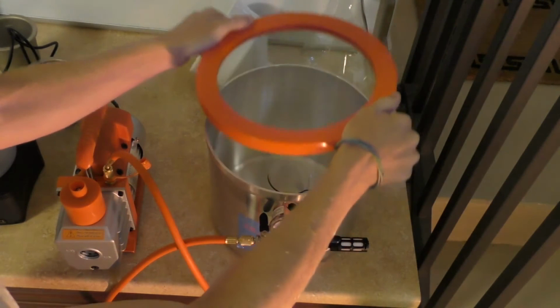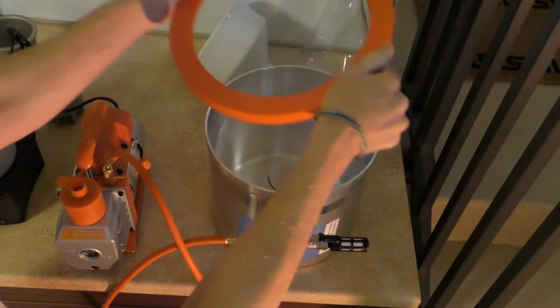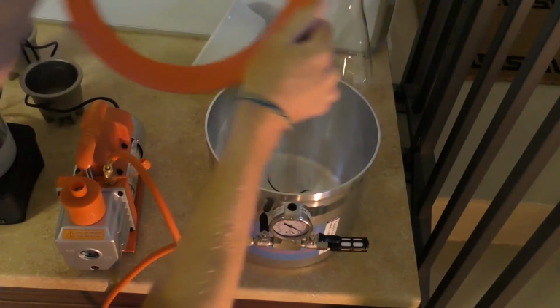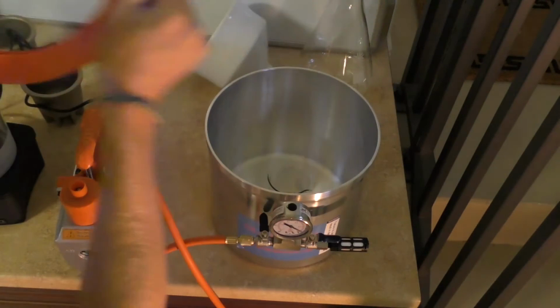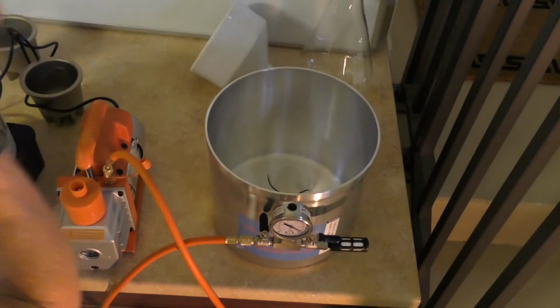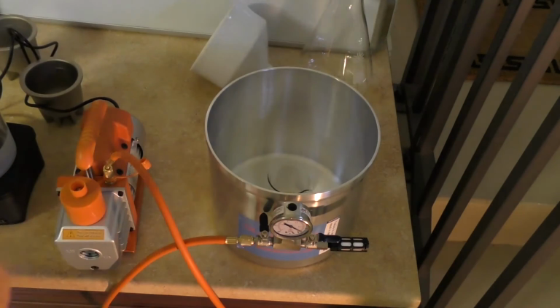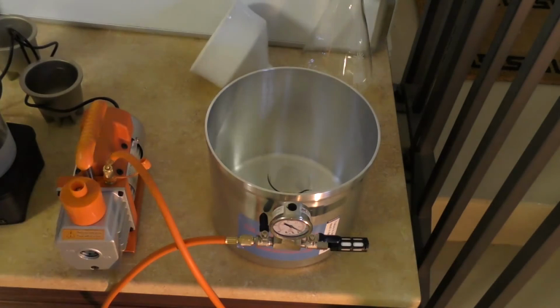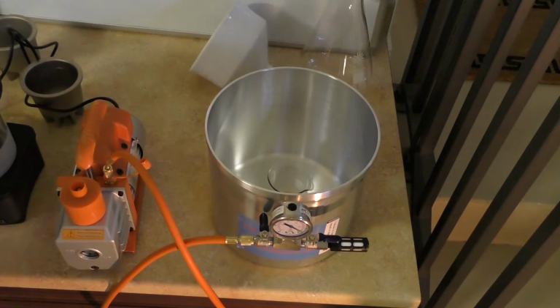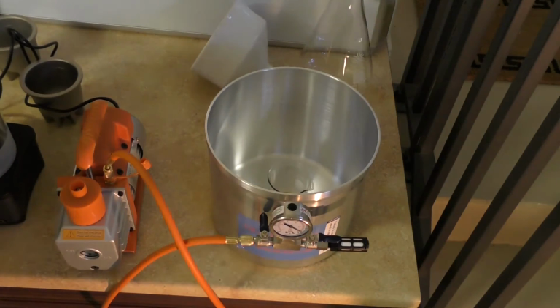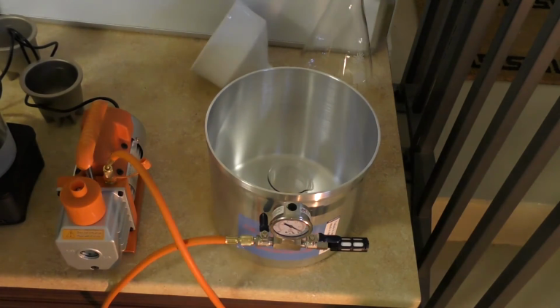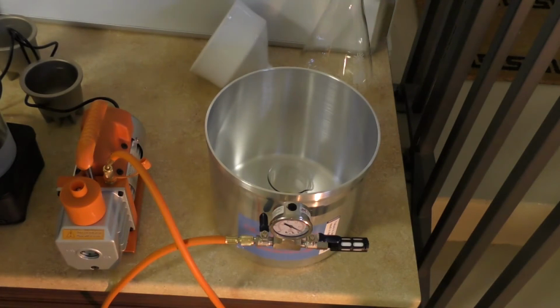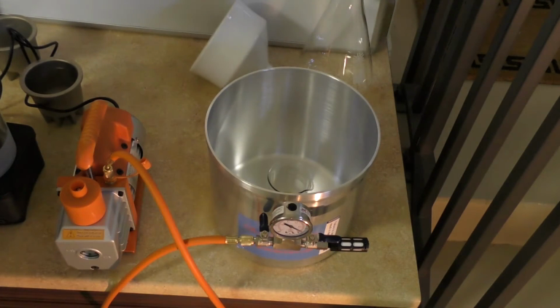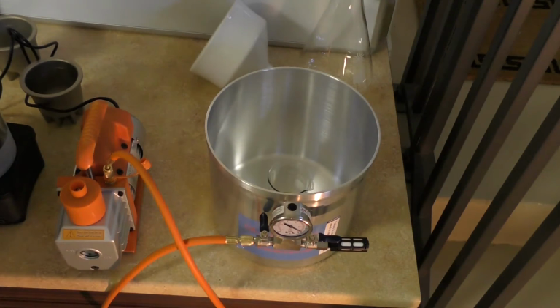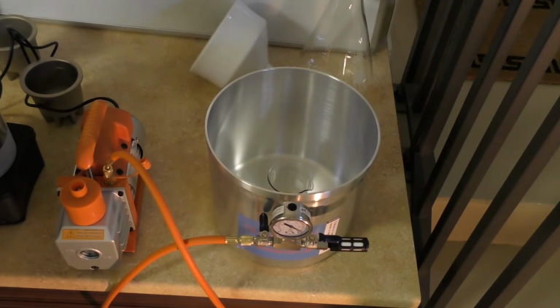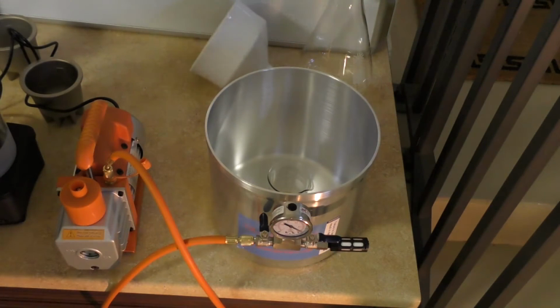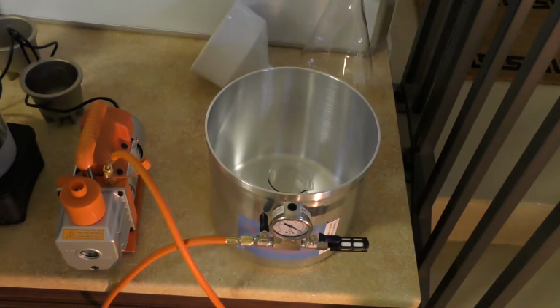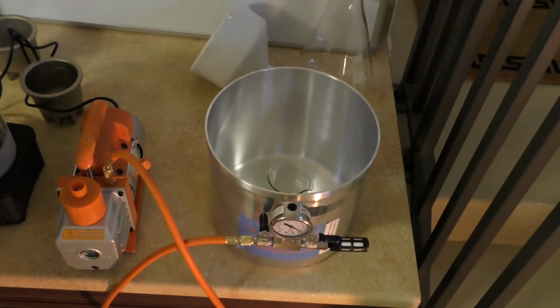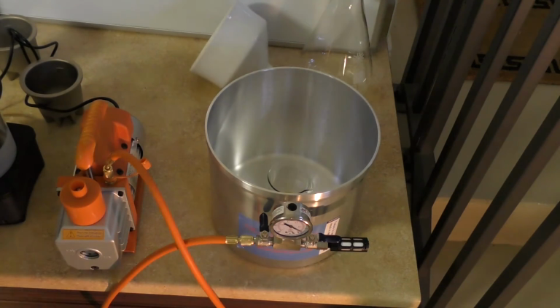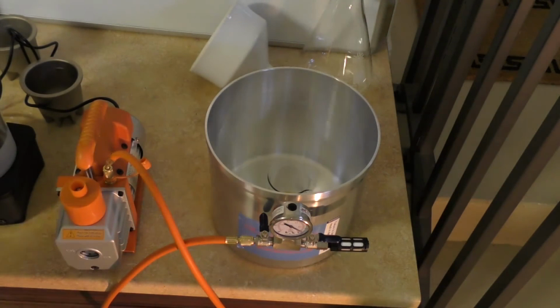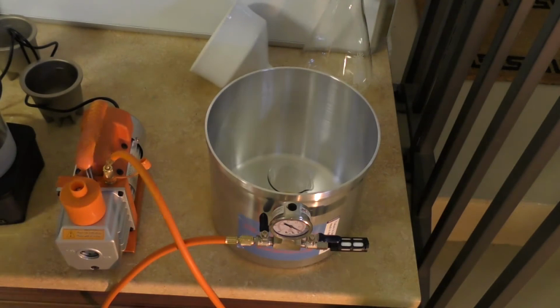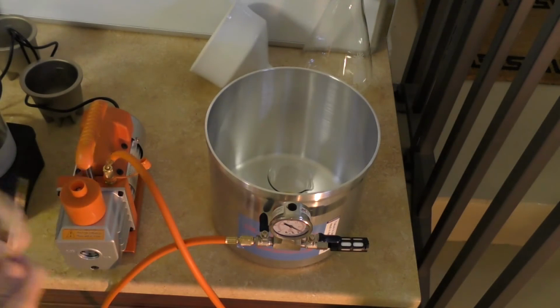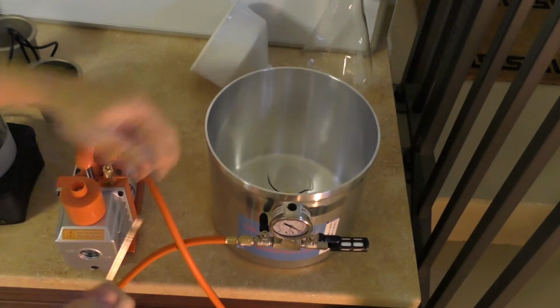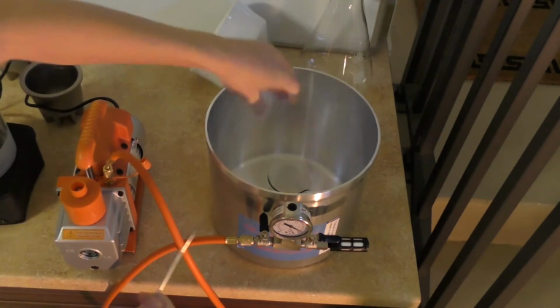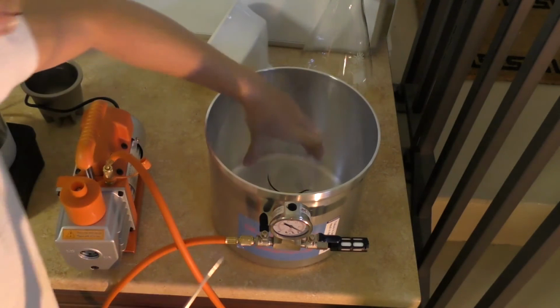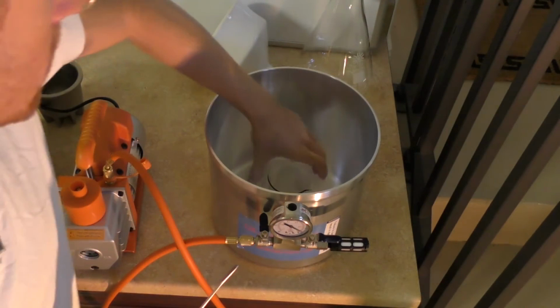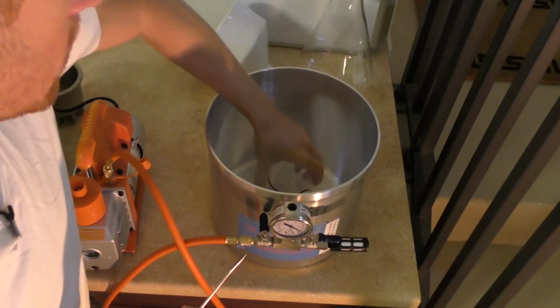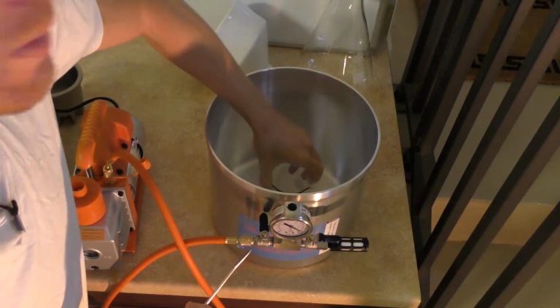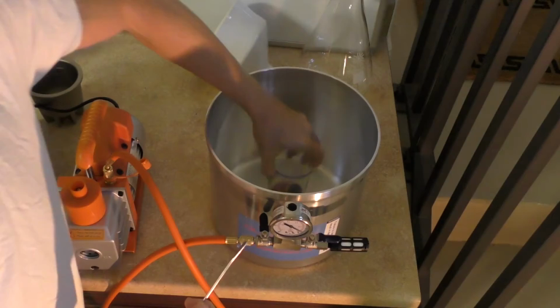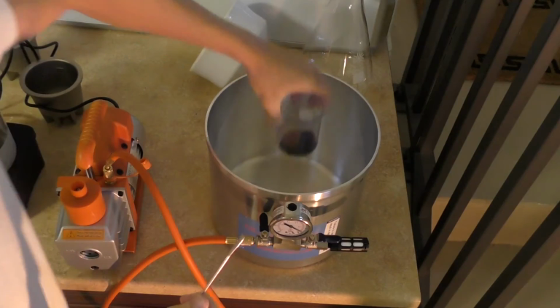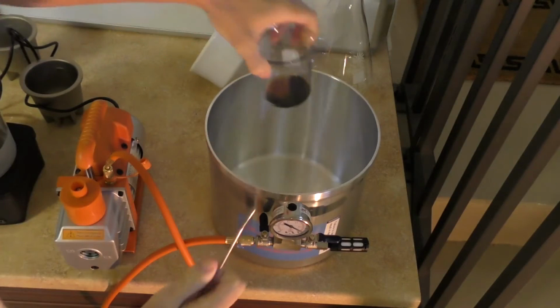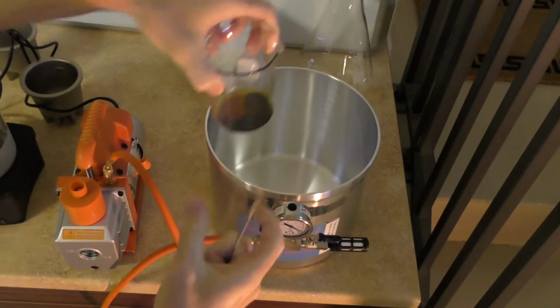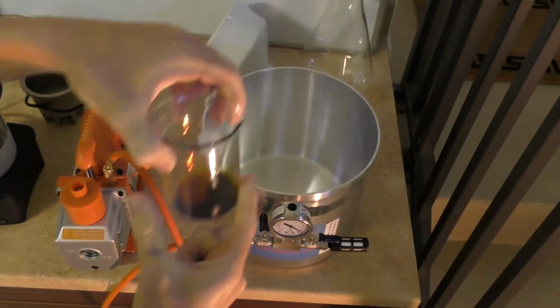It's been sitting in the vacuum chamber for at least 24 hours, and this is the final product.